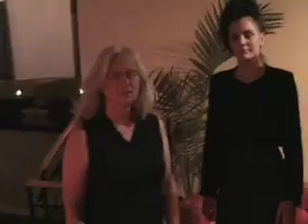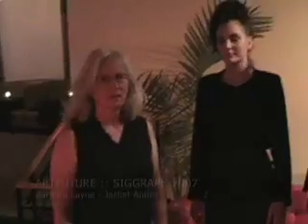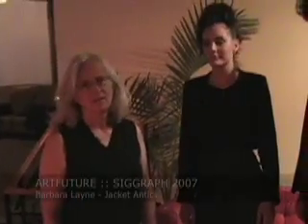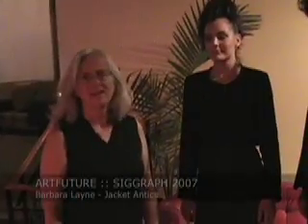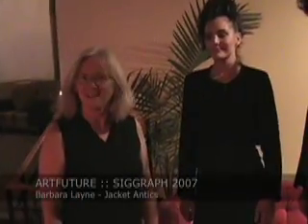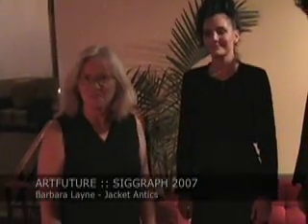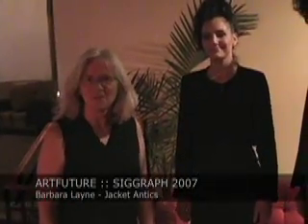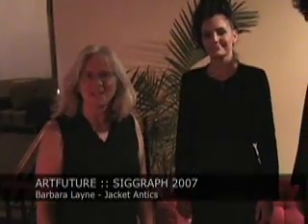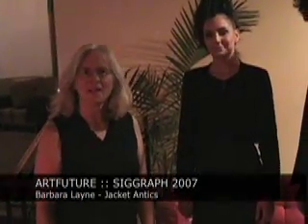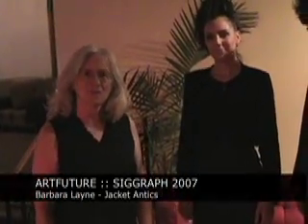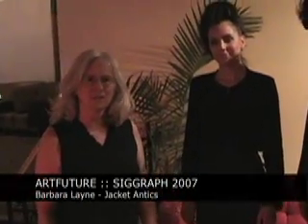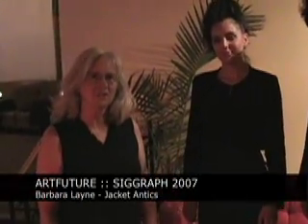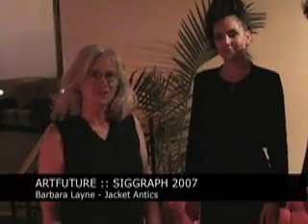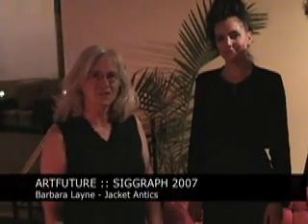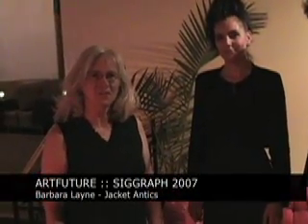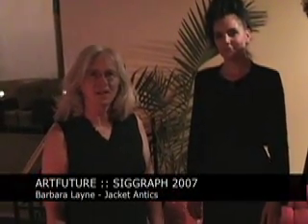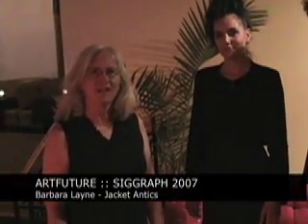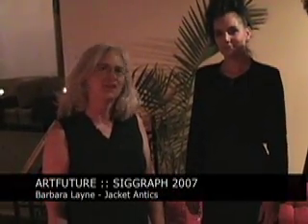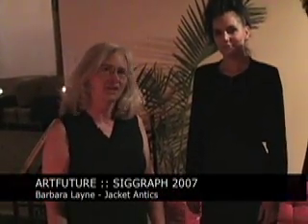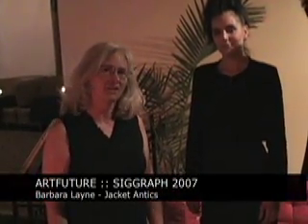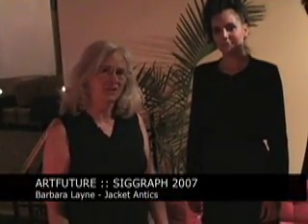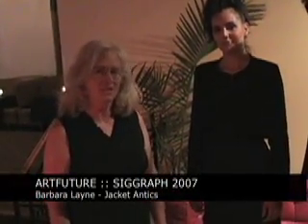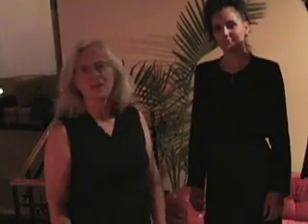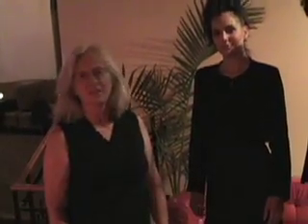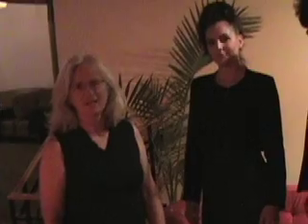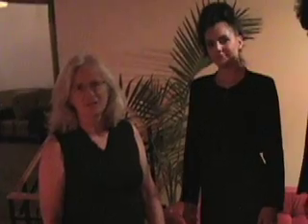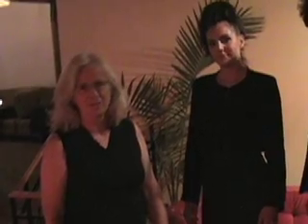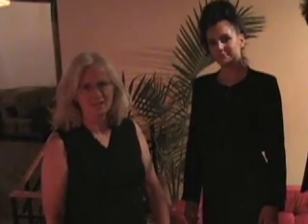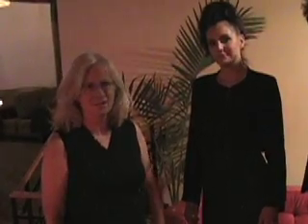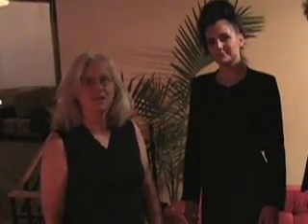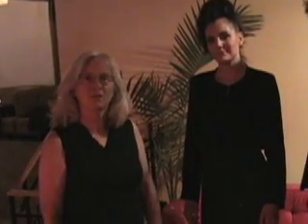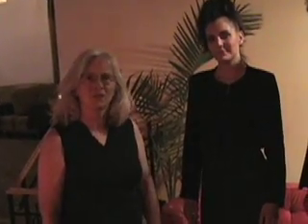Hi, I'm Barbara Lane. I'm the director of Studio Subtel at Concordia University, part of the Hexagram Institute in Montreal.